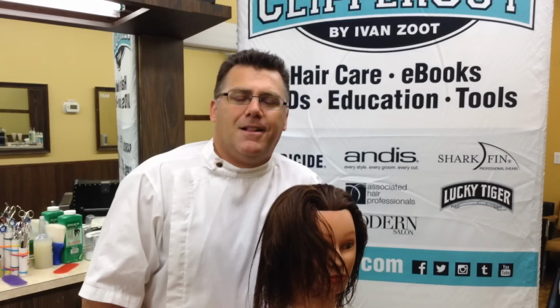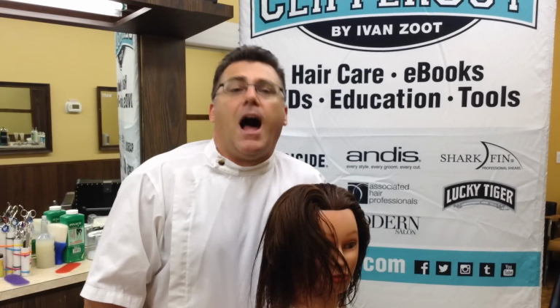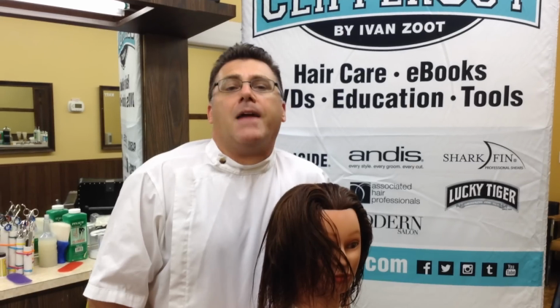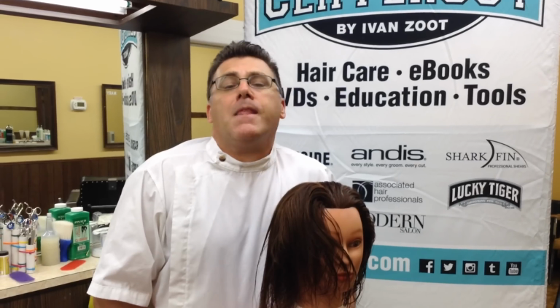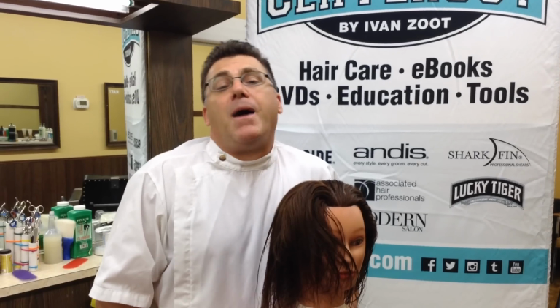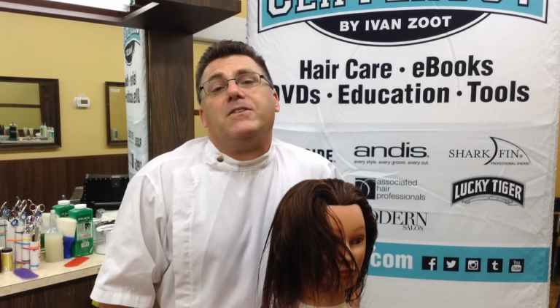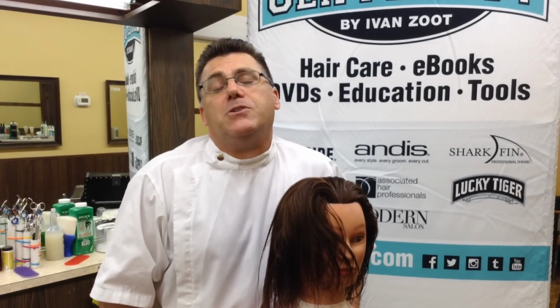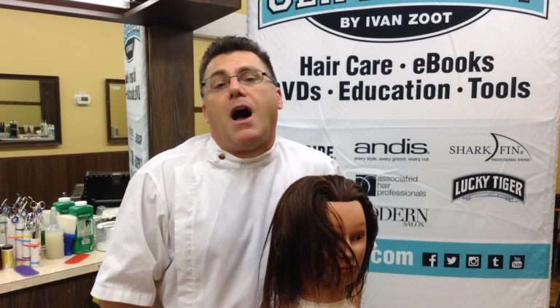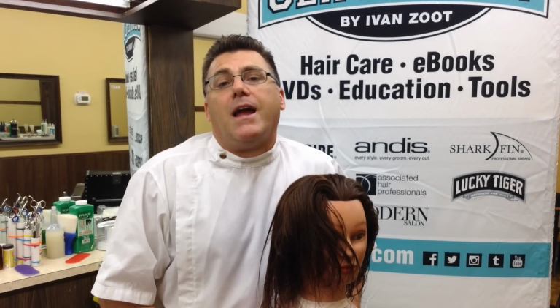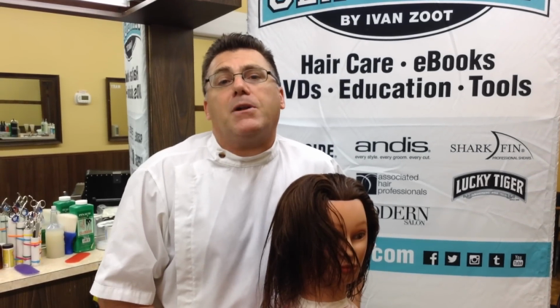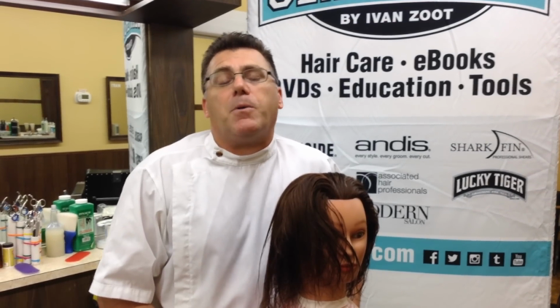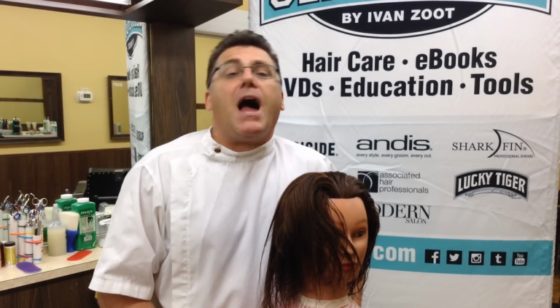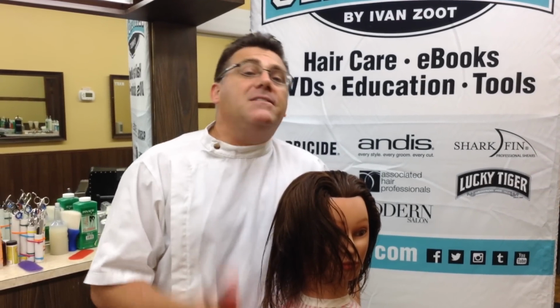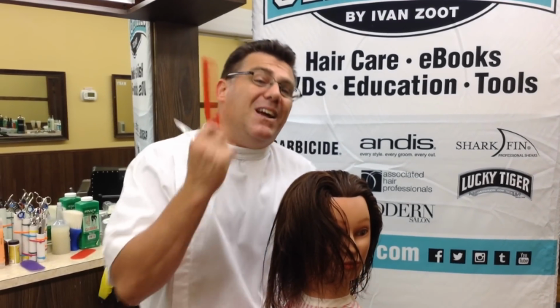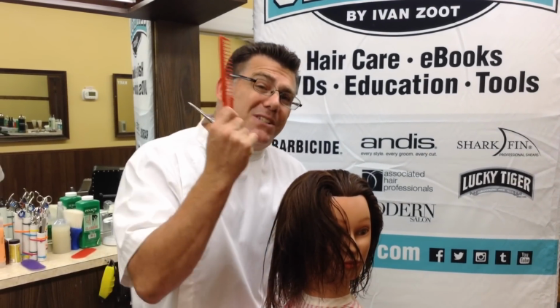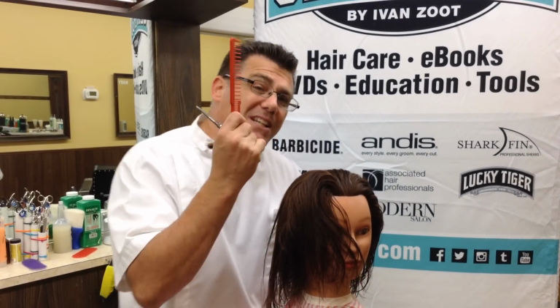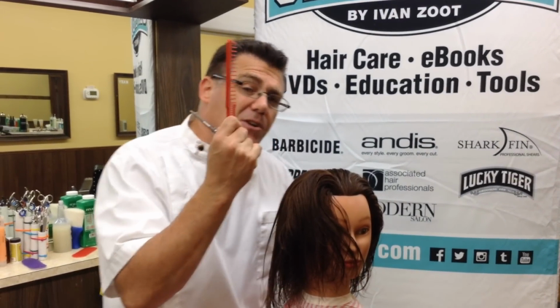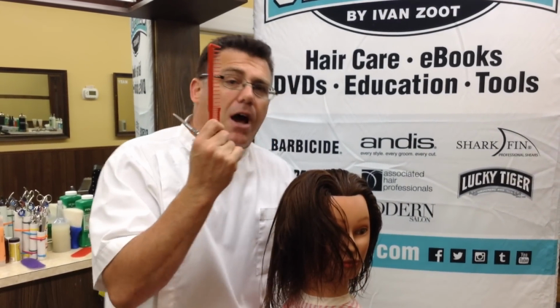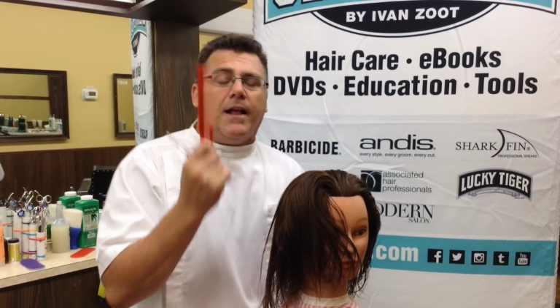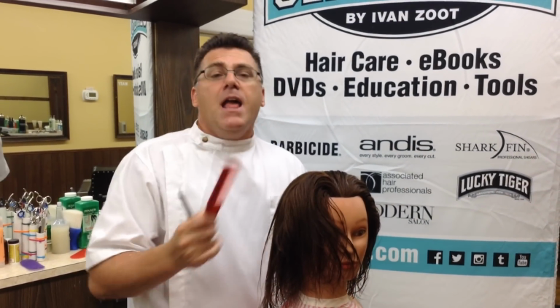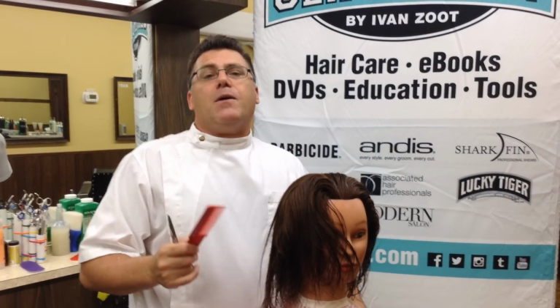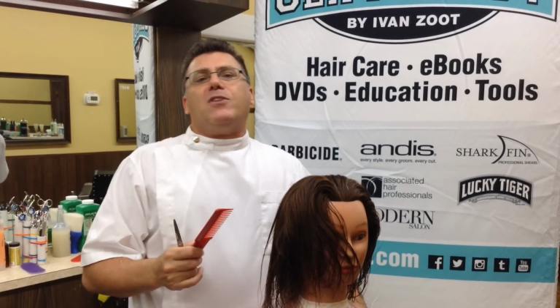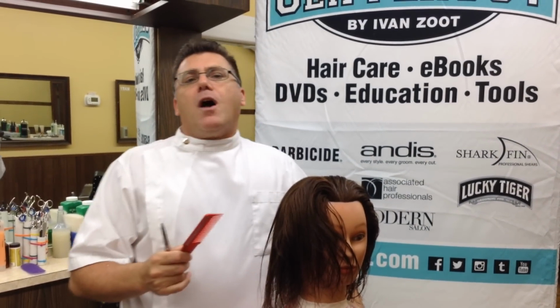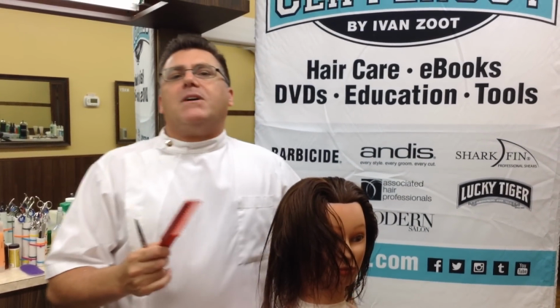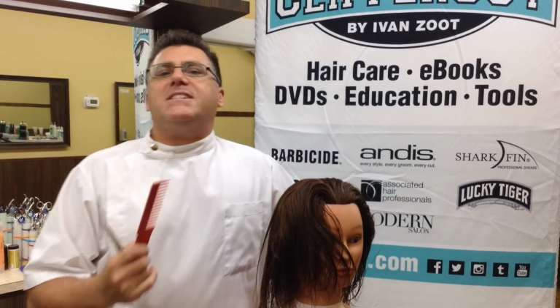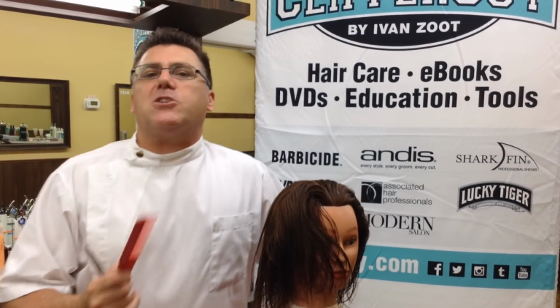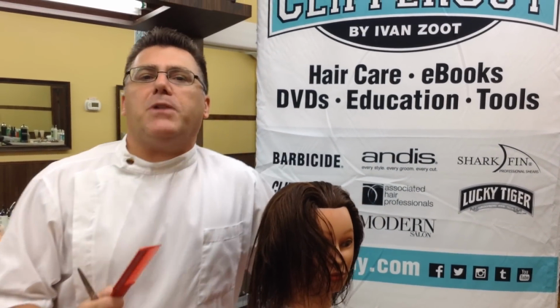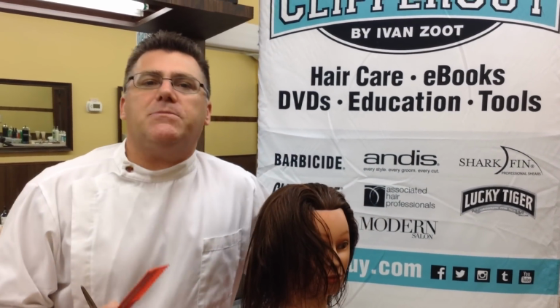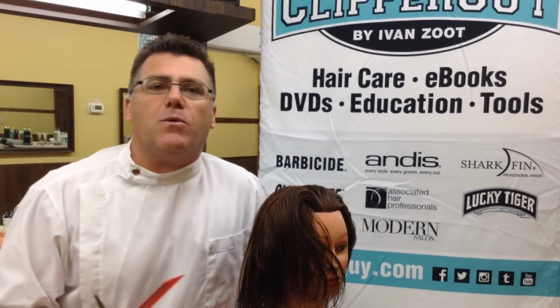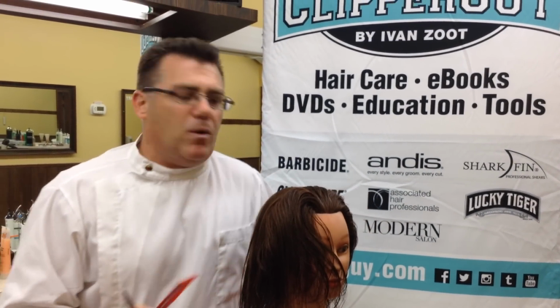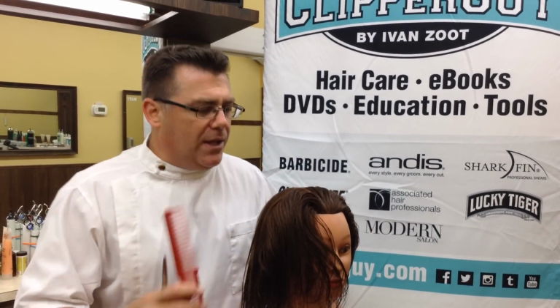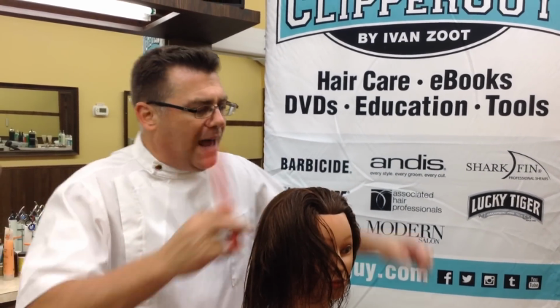Hi, I'm Ivan Zoot. I am Clipper Guy. Today we're scissor cutting, and I want to talk about scissor placement when we cut.